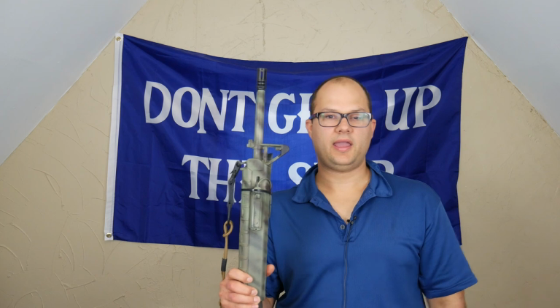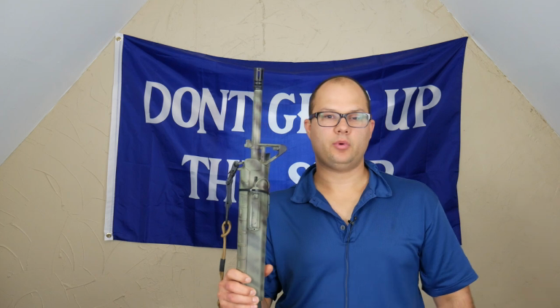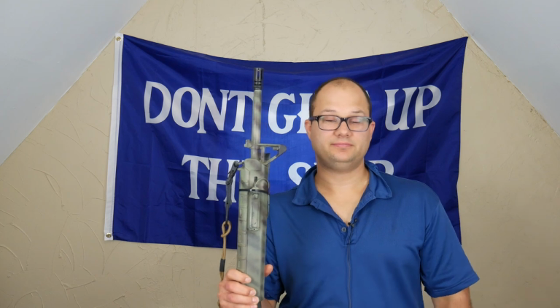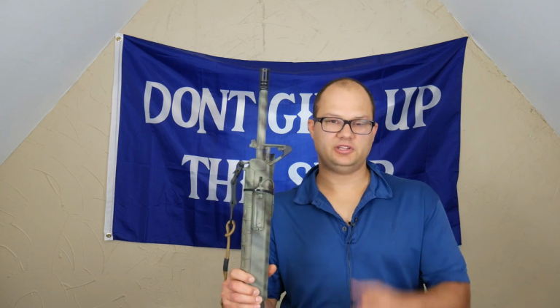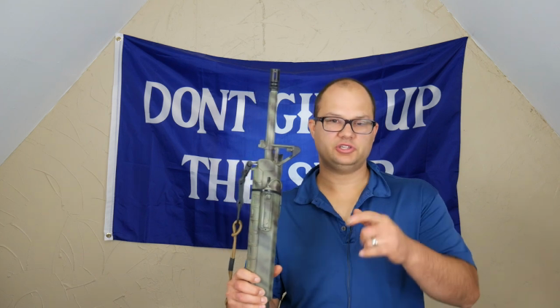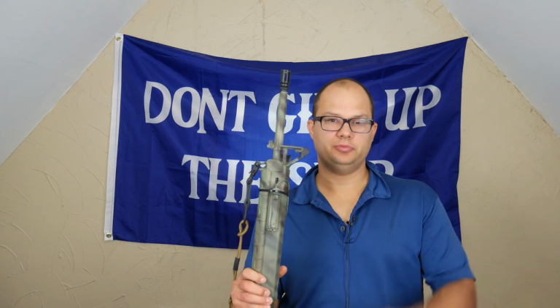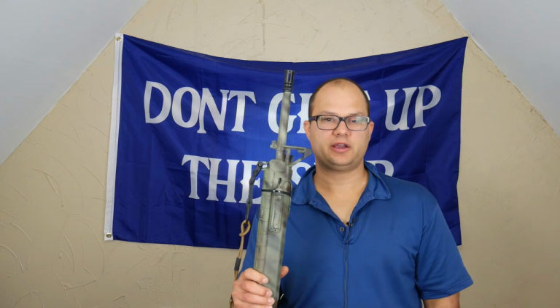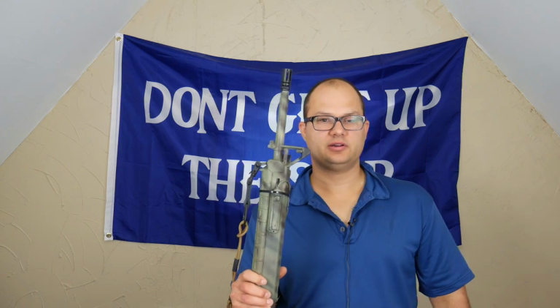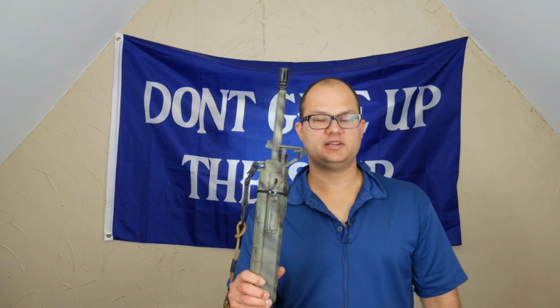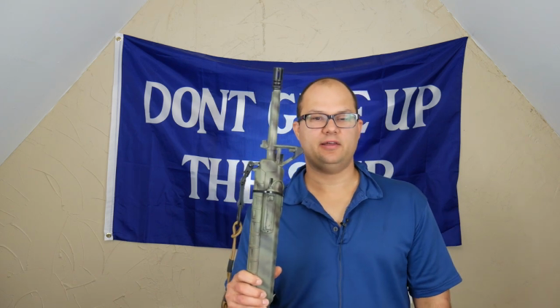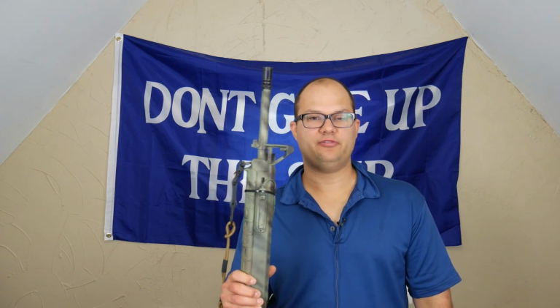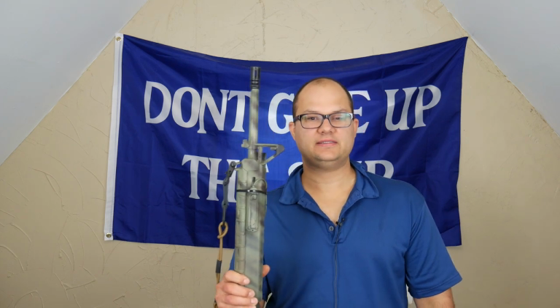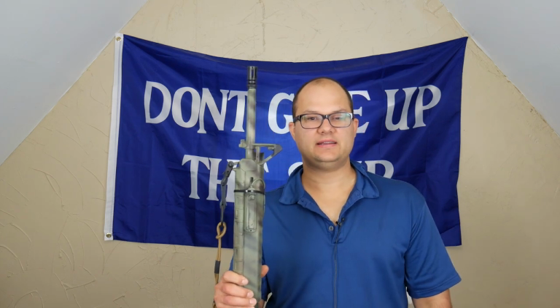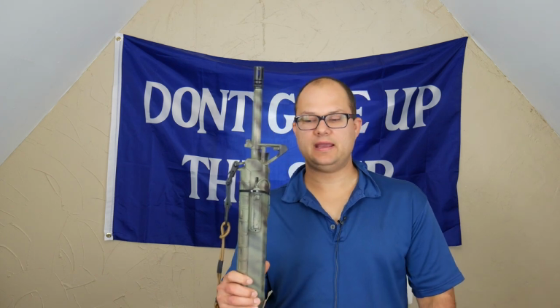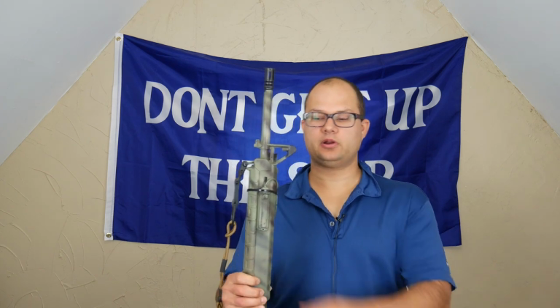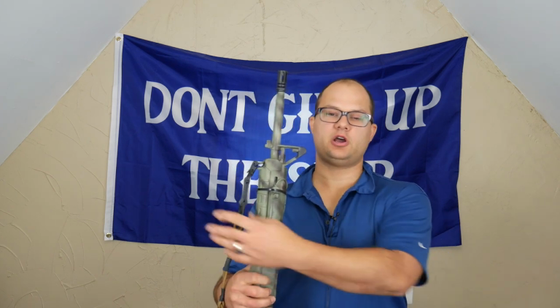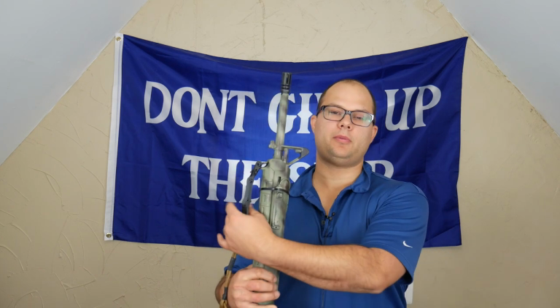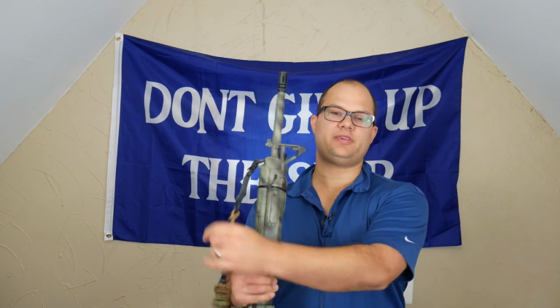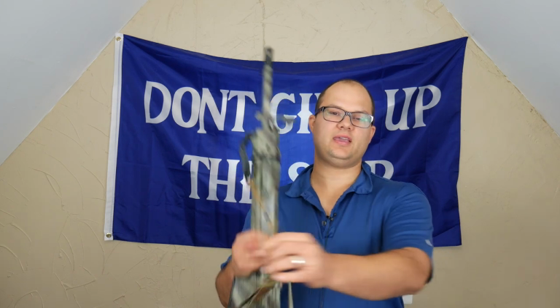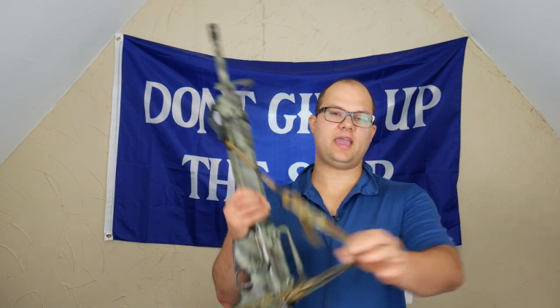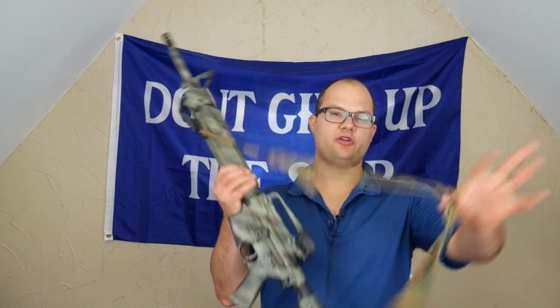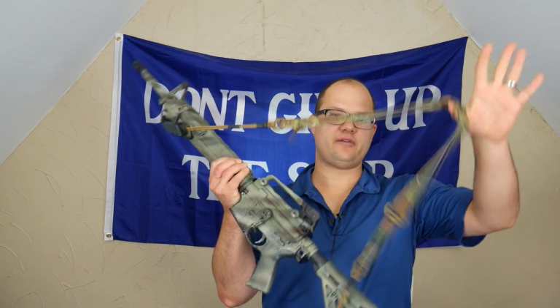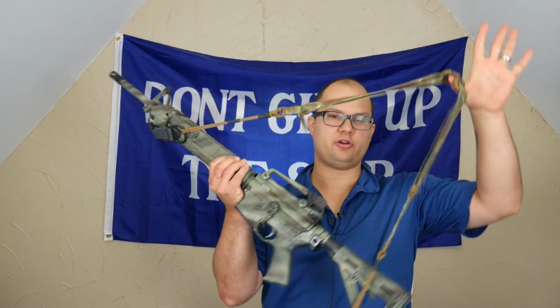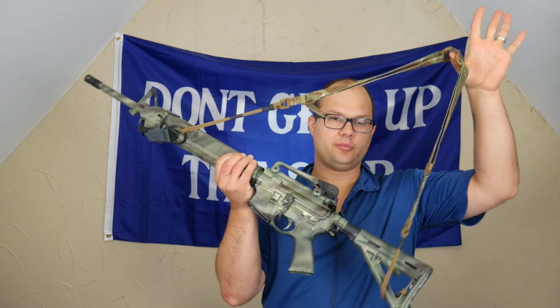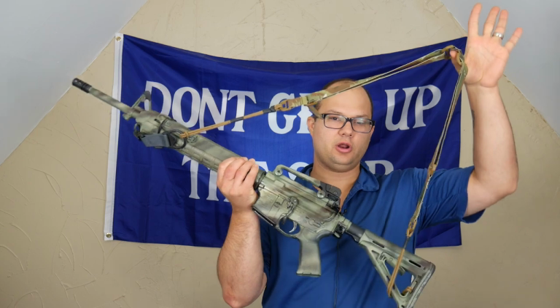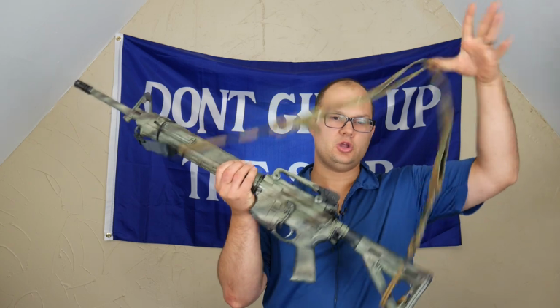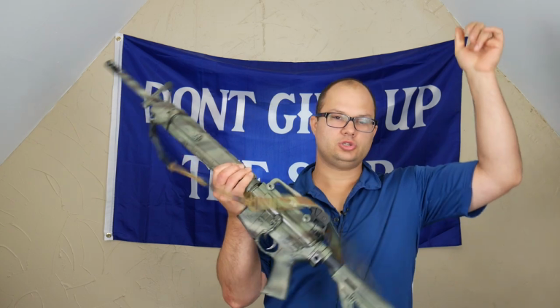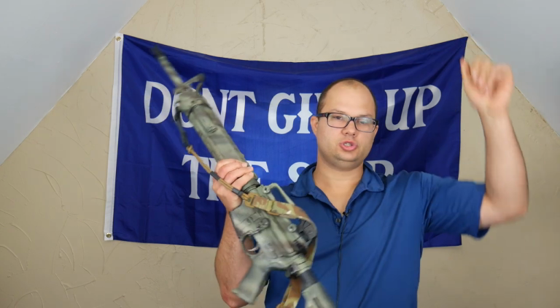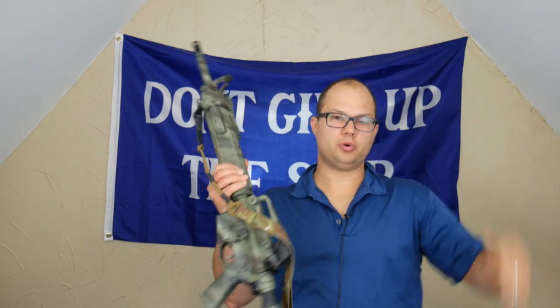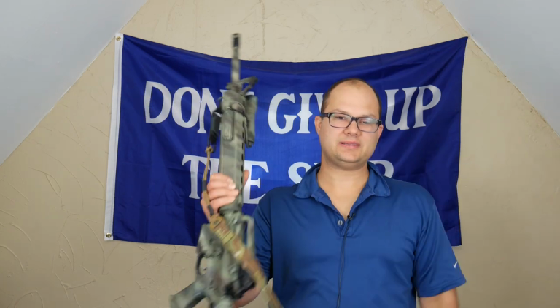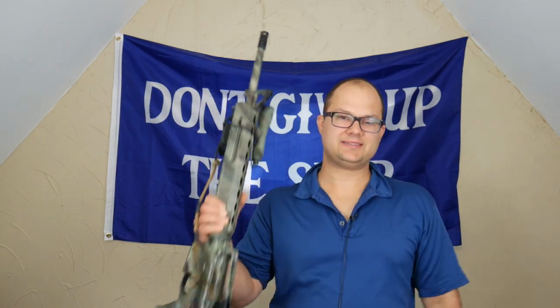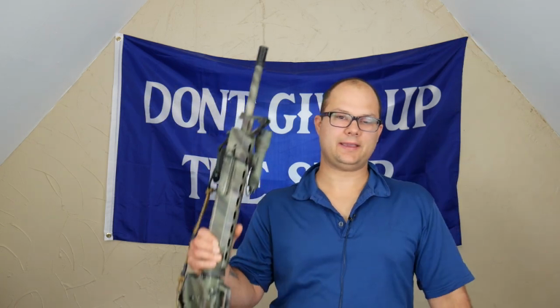Hey everyone, Dylan Schumacher, Citadel Defense, and today we're going to talk about the AR500 Armor 2-point sling.